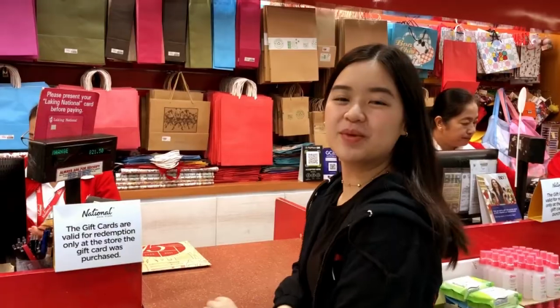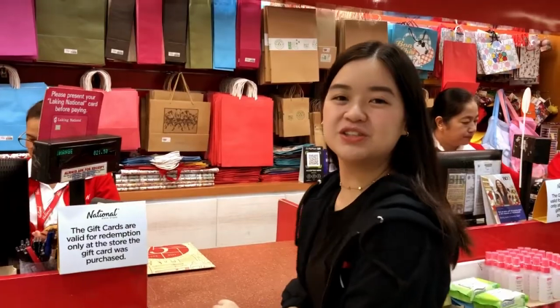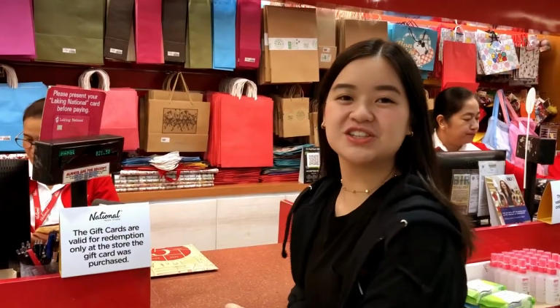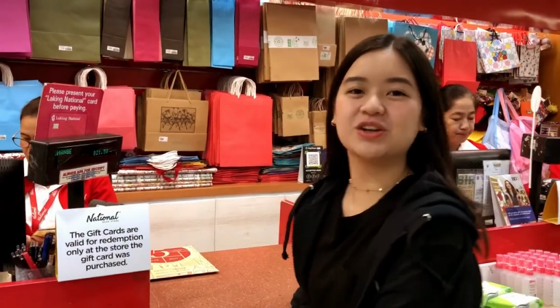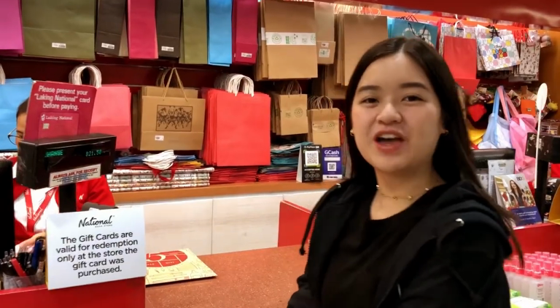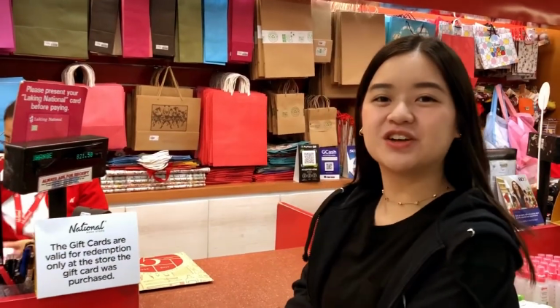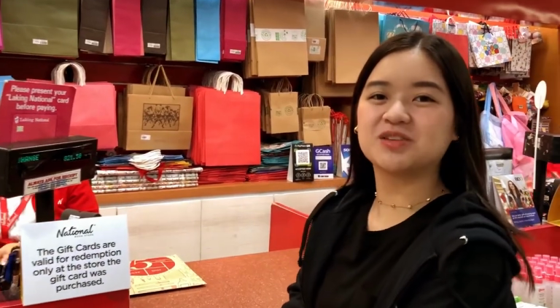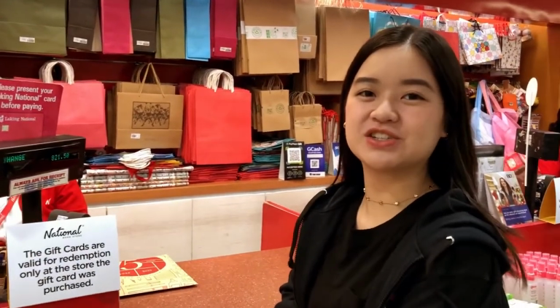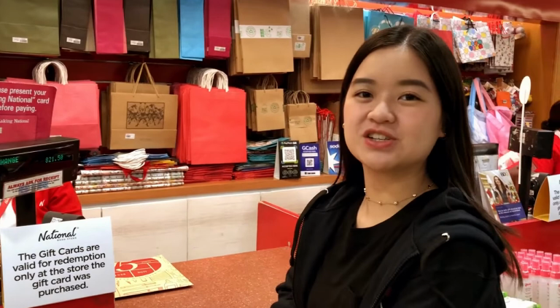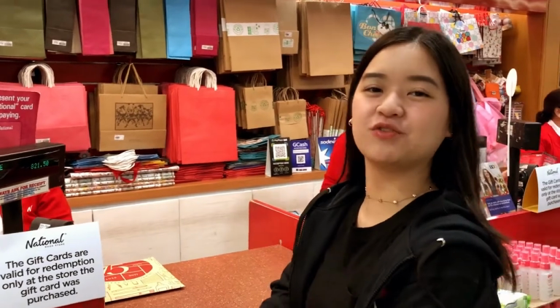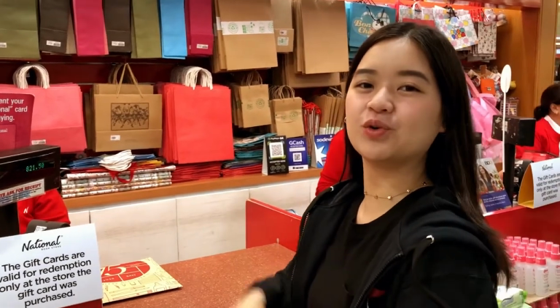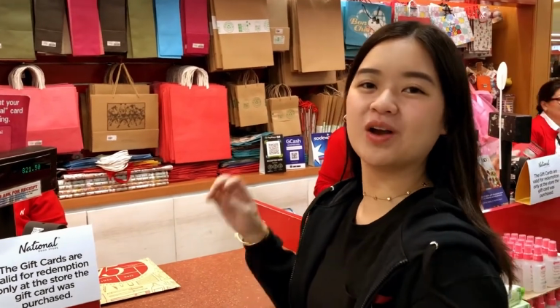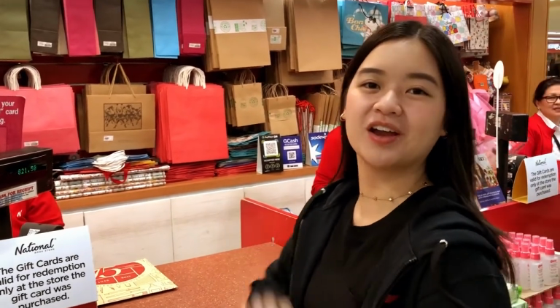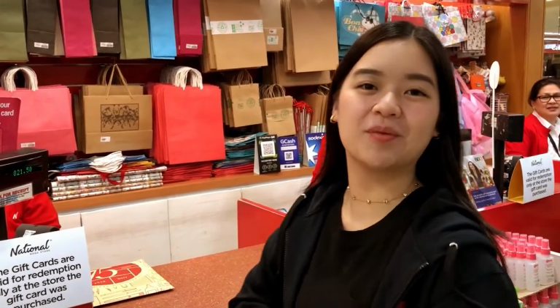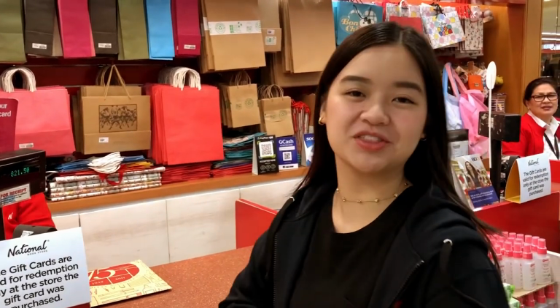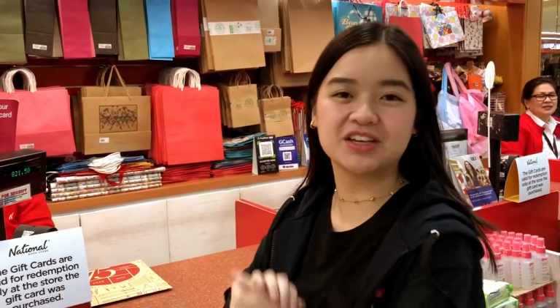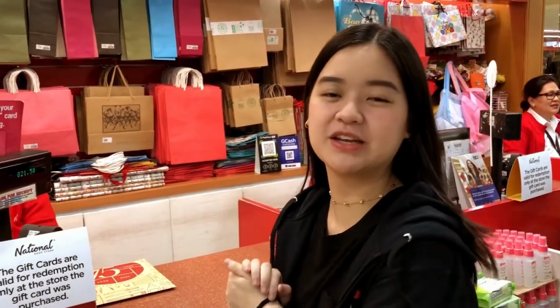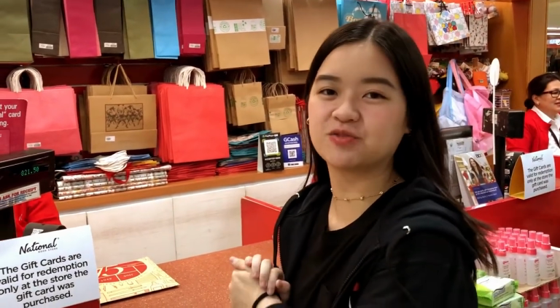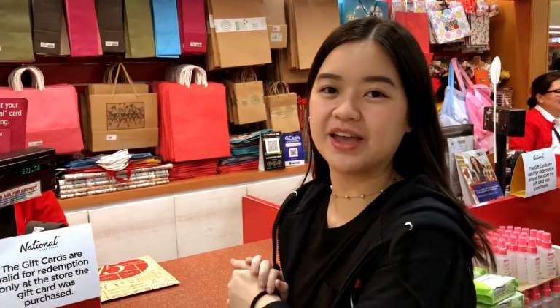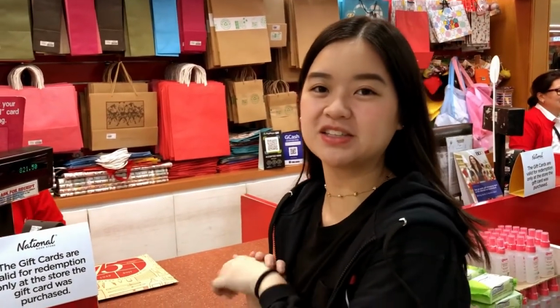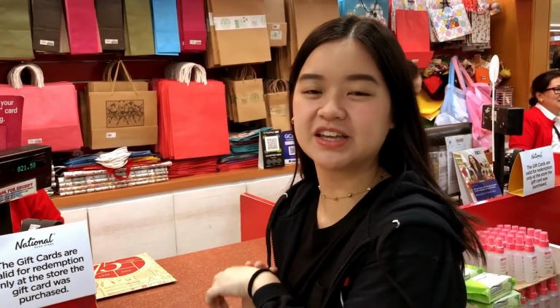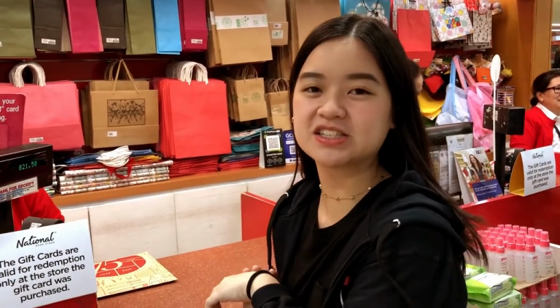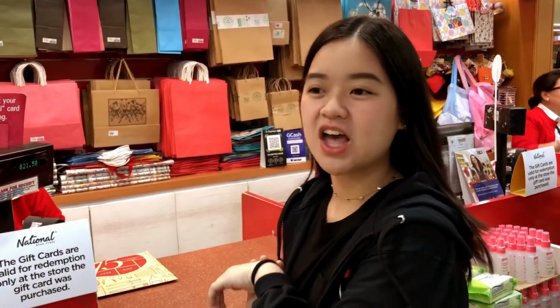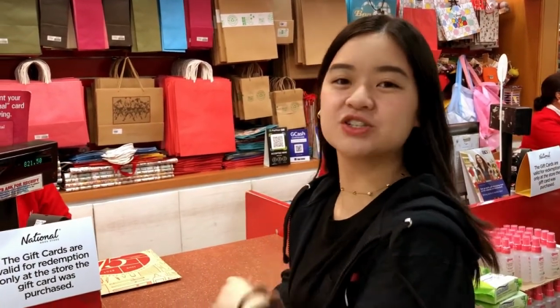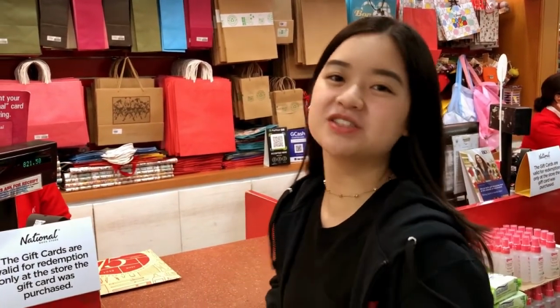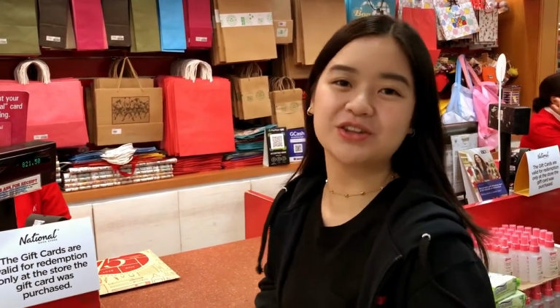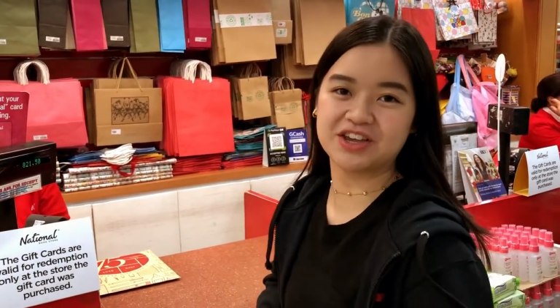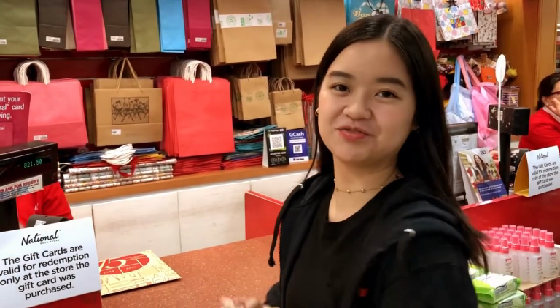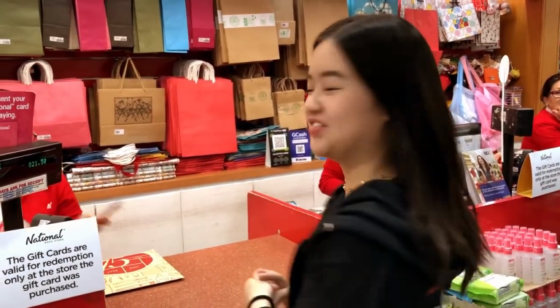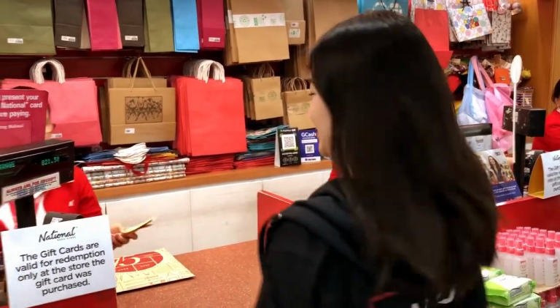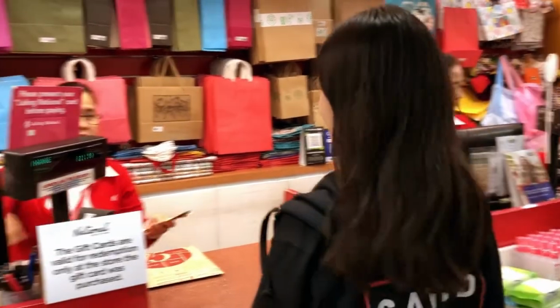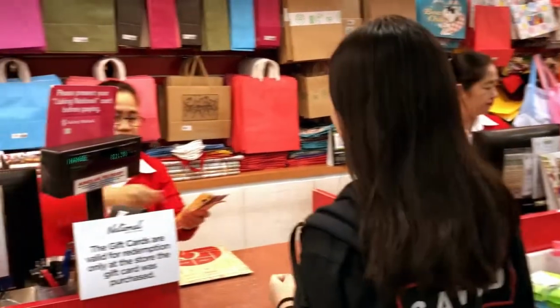My budget is only 500 pesos. If you are worrying about the expense of buying these things, there's always a way to save.